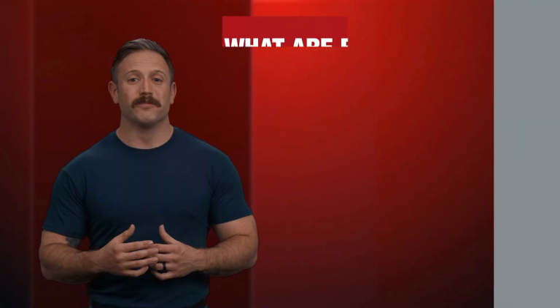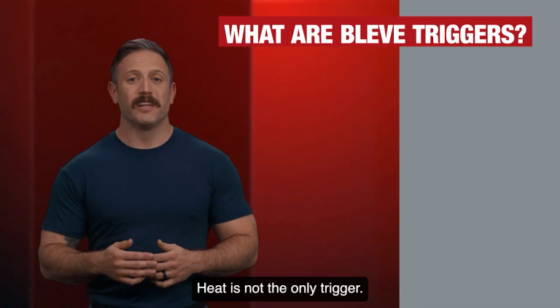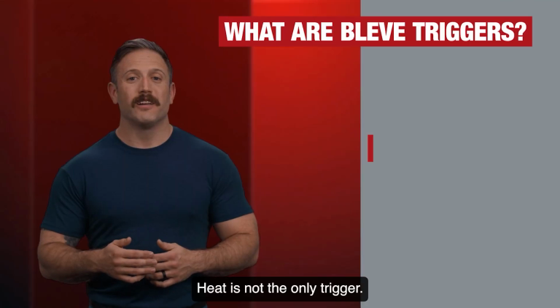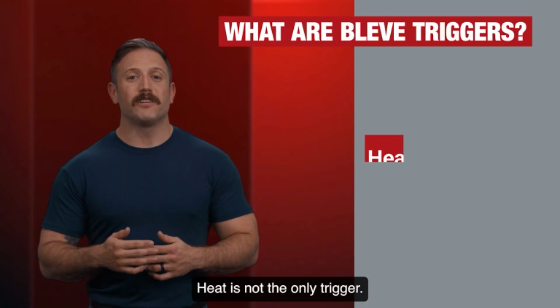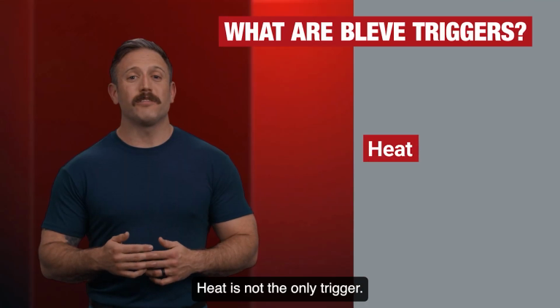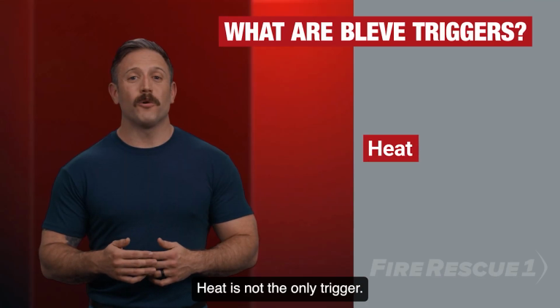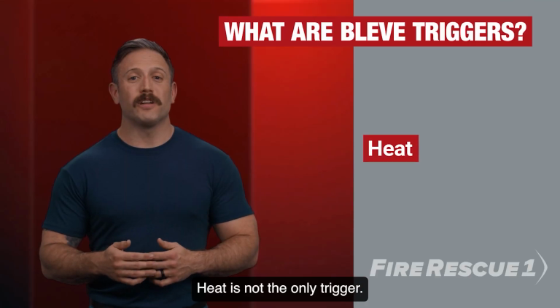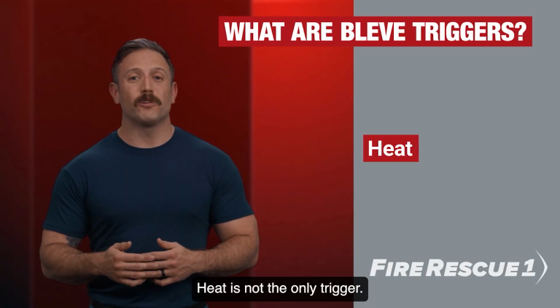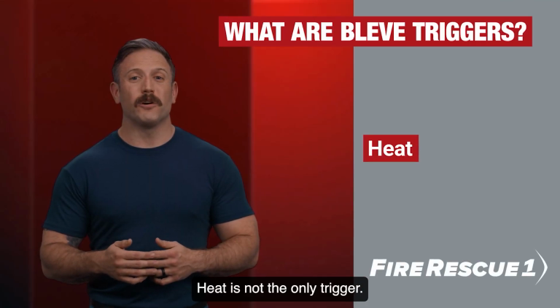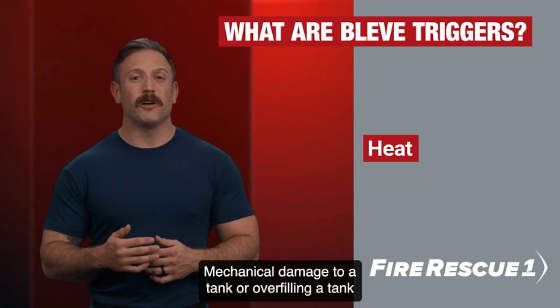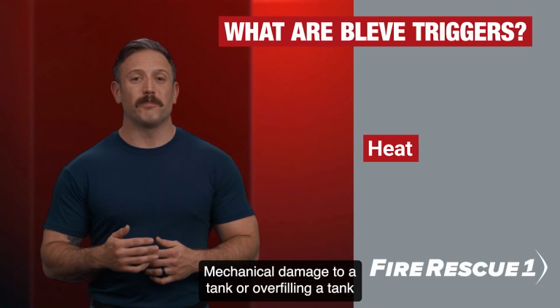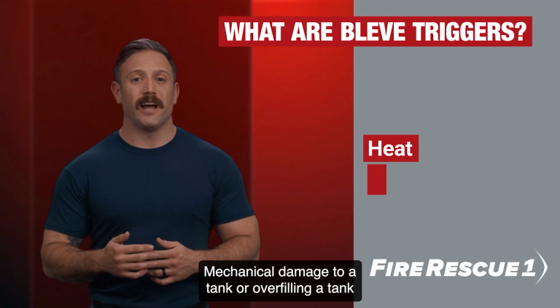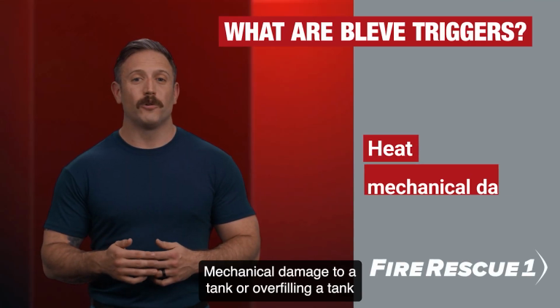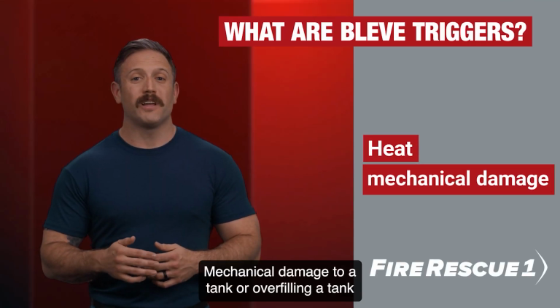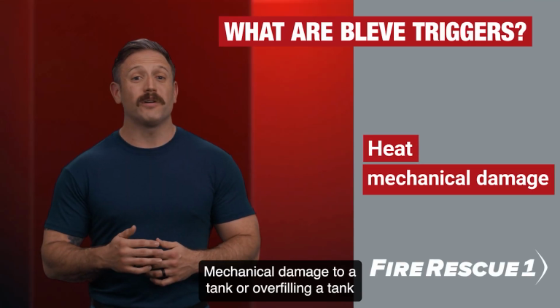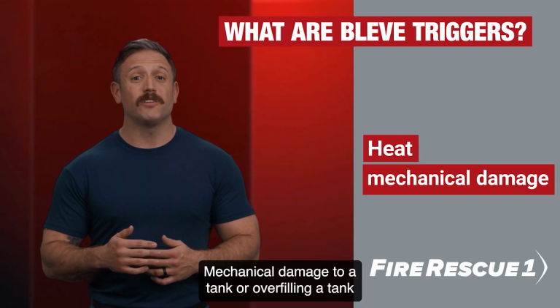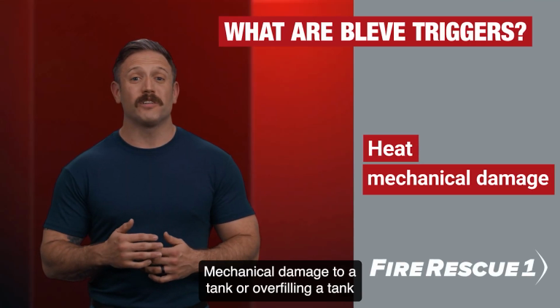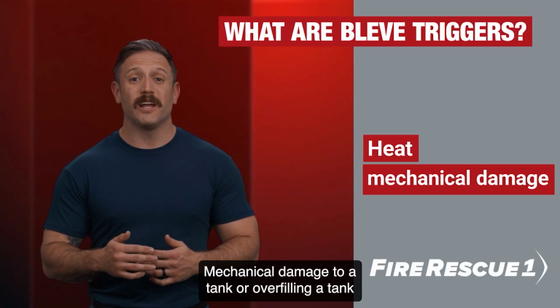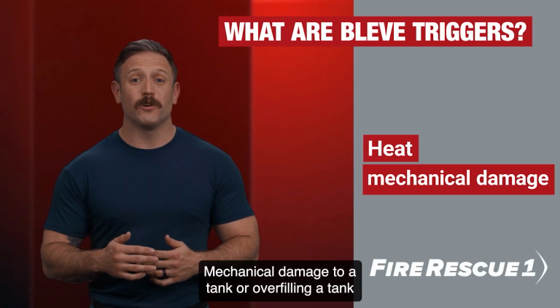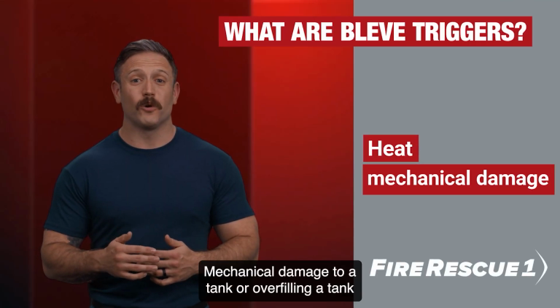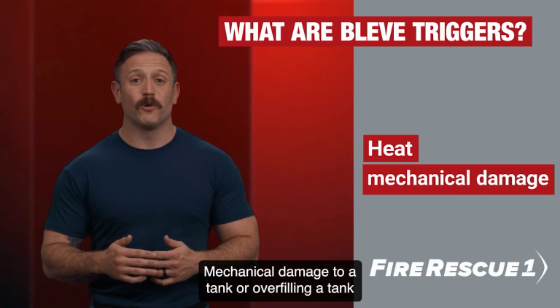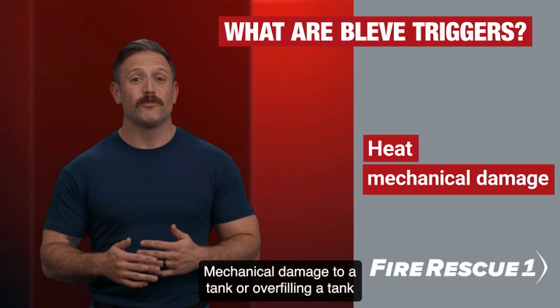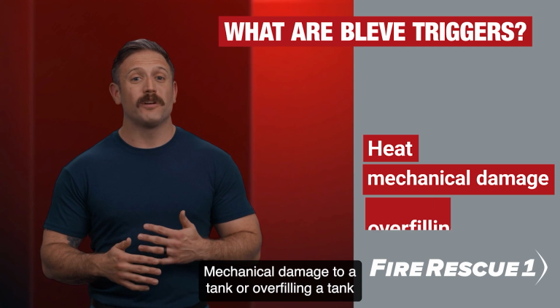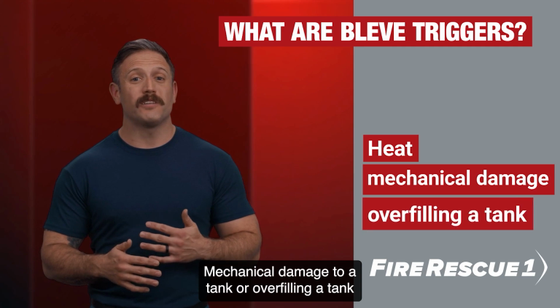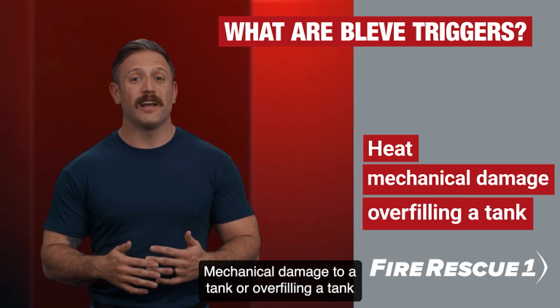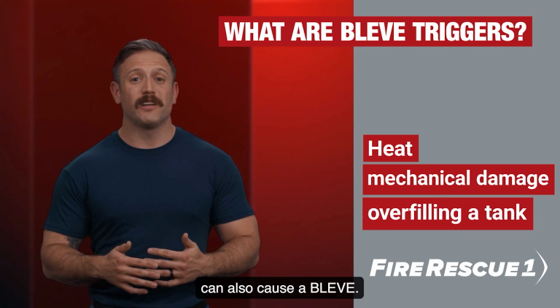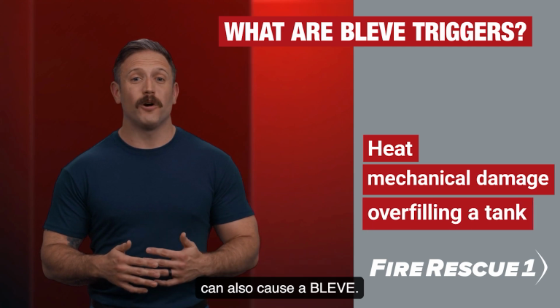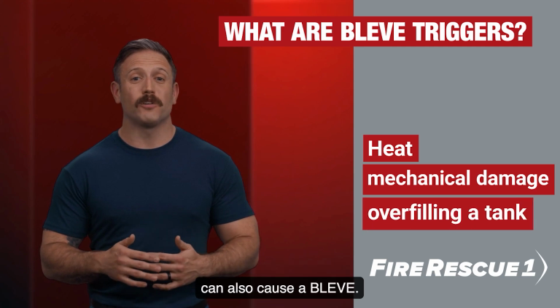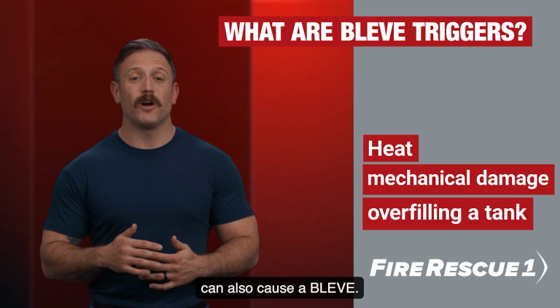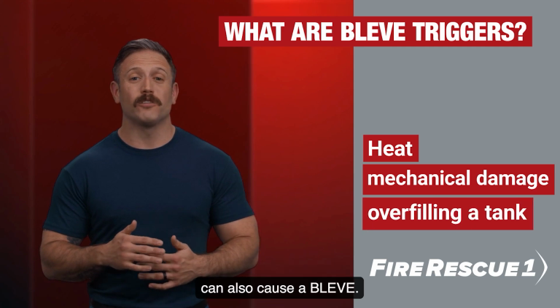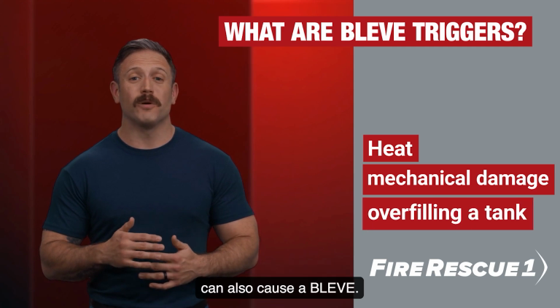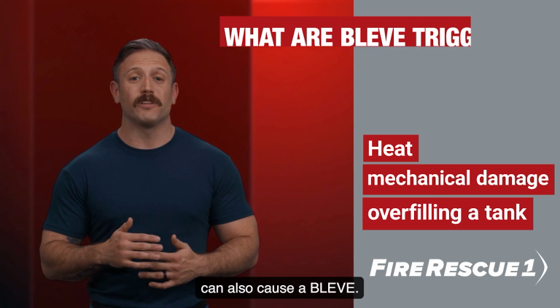Heat is not the only trigger. Mechanical damage to a tank or overfilling a tank can also cause a BLEVE.